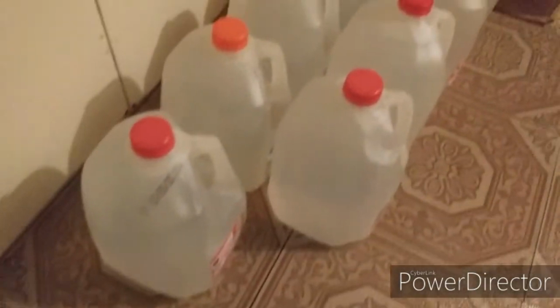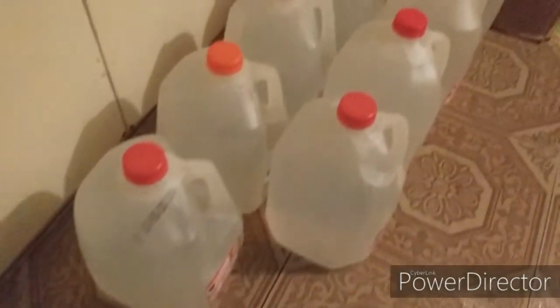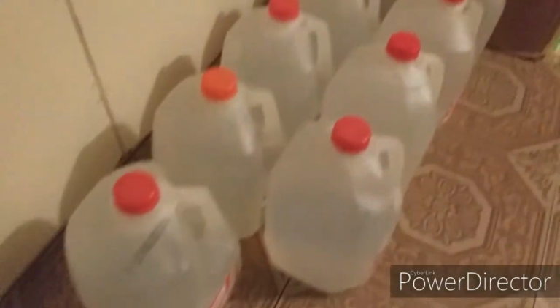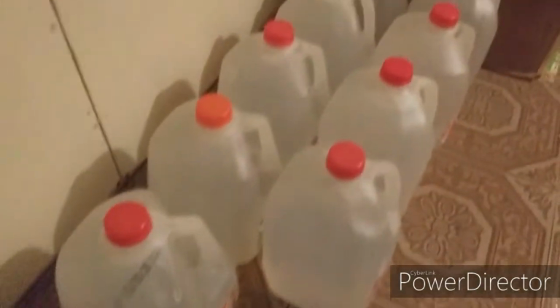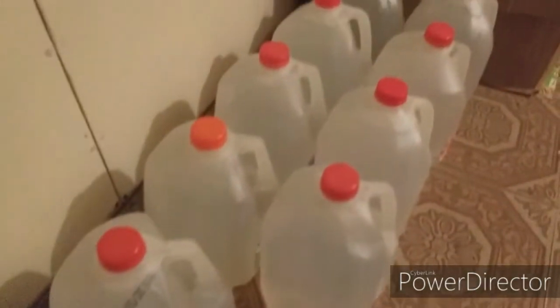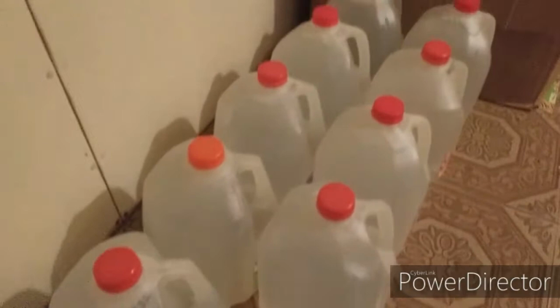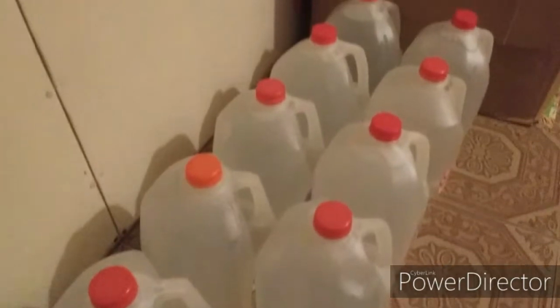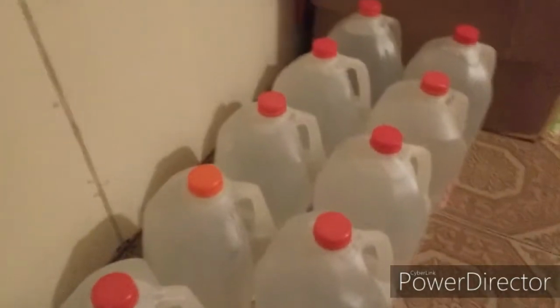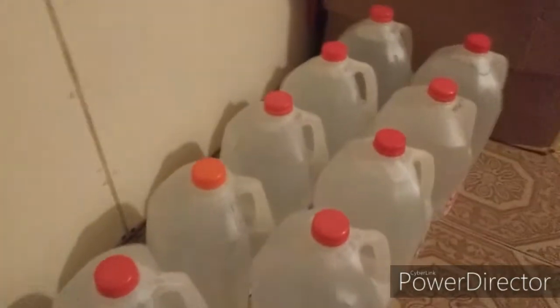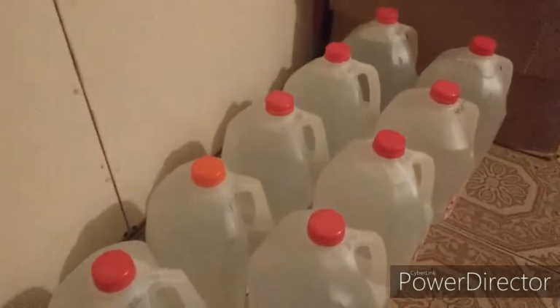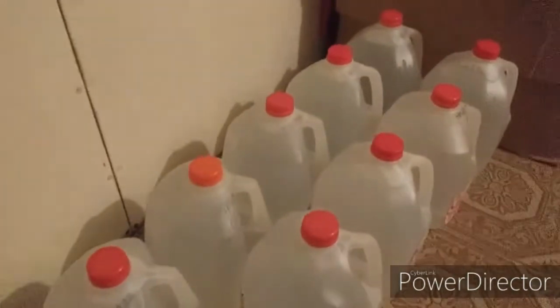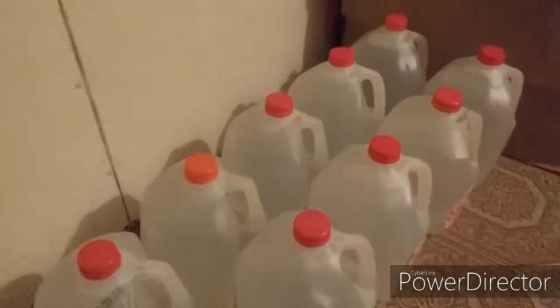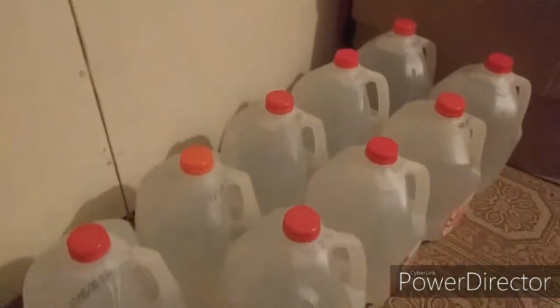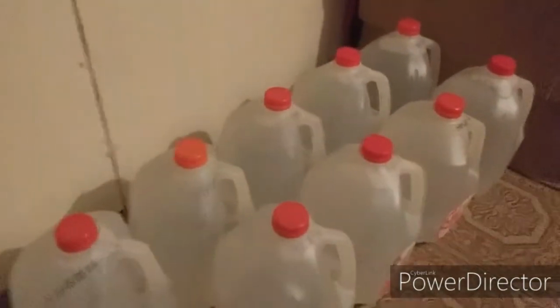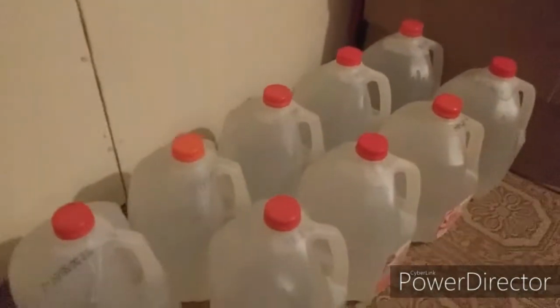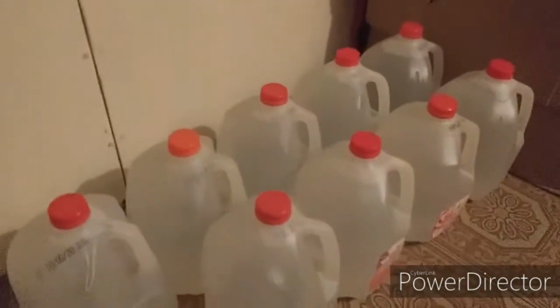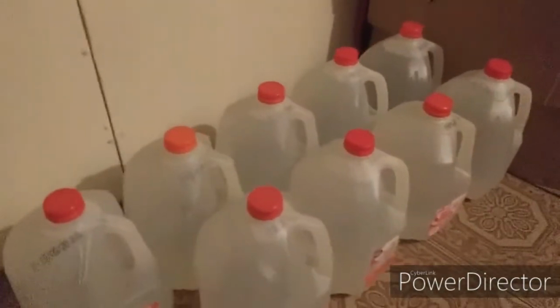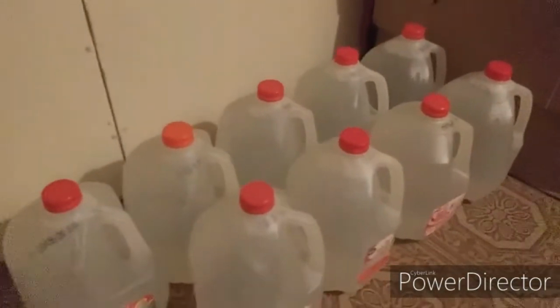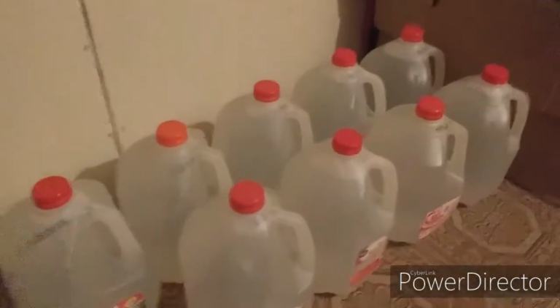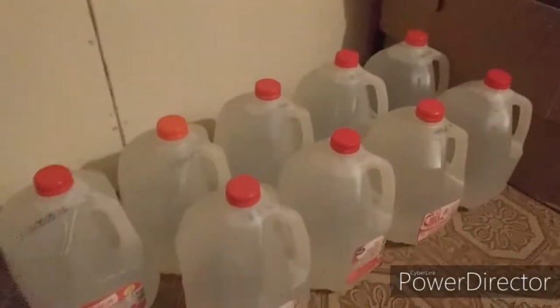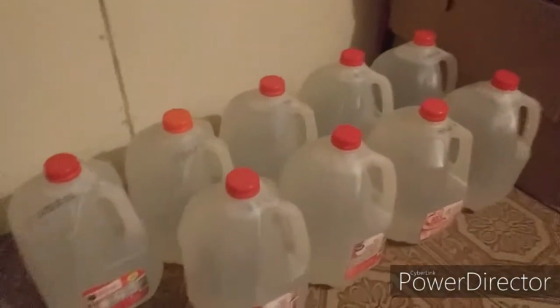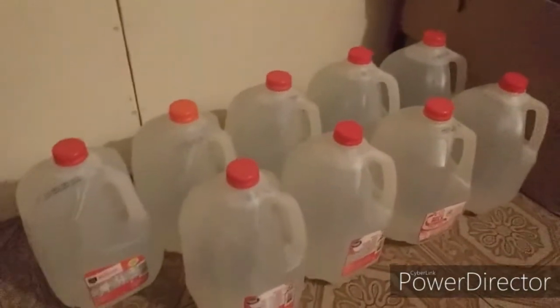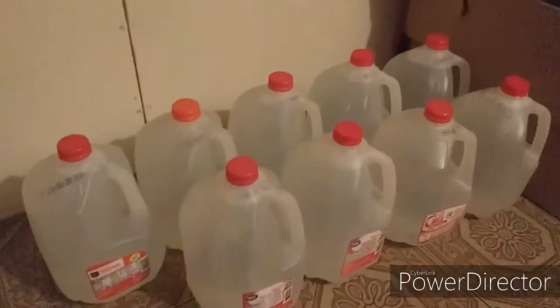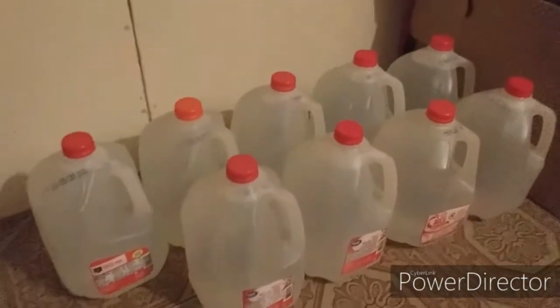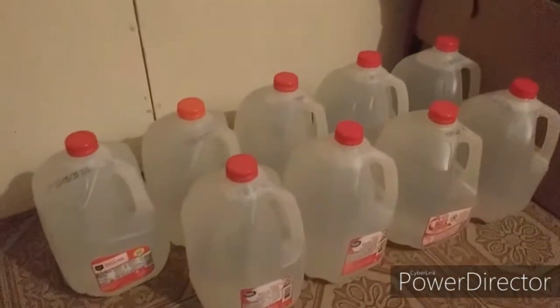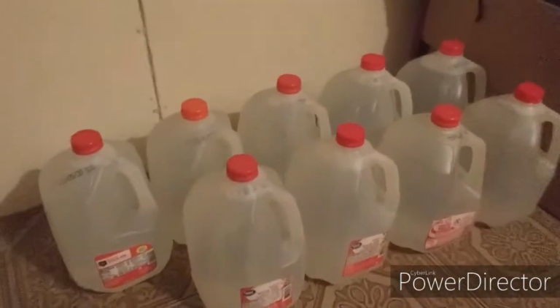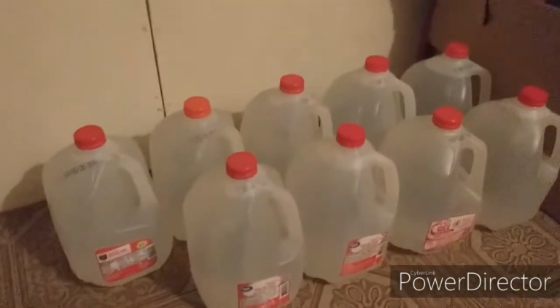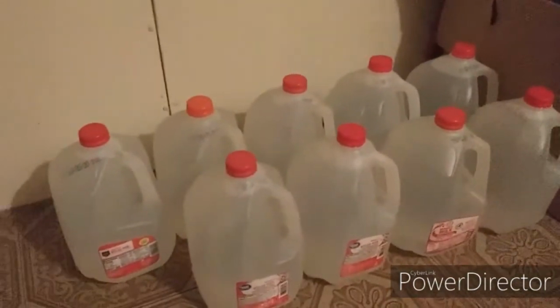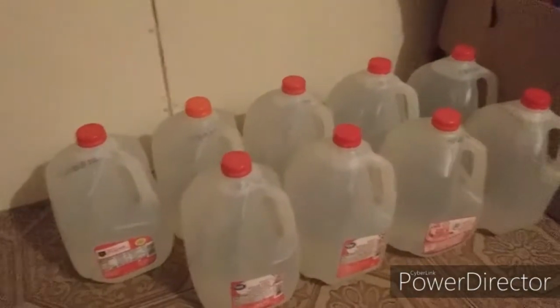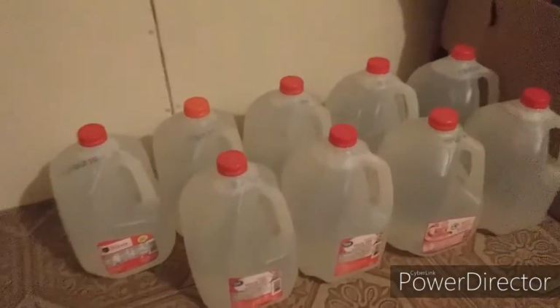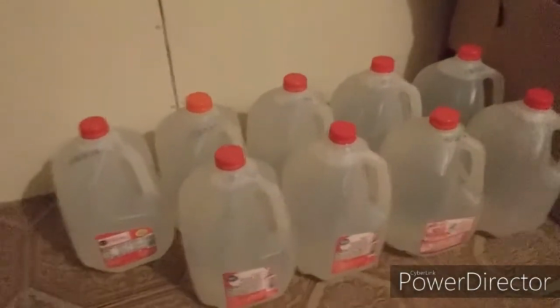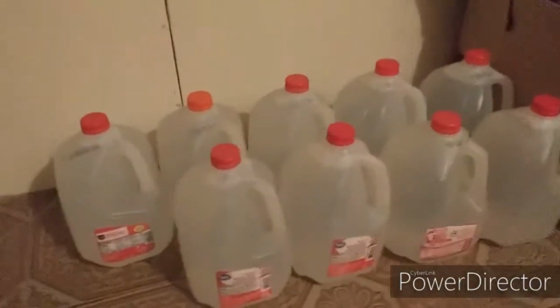Even just a dozen or so gallons of water set aside will be a great asset when the time comes.